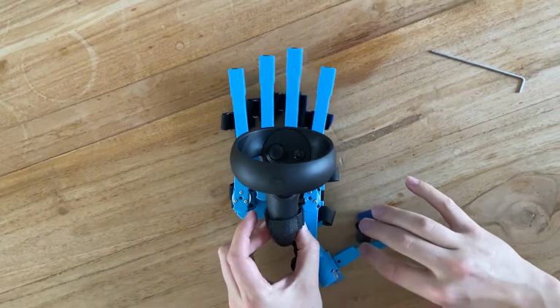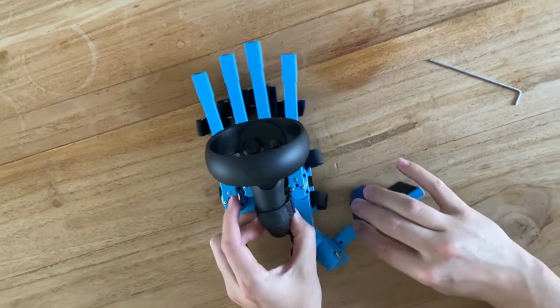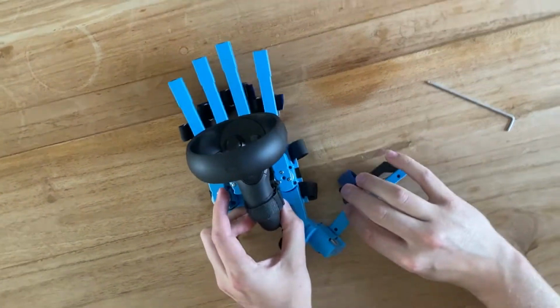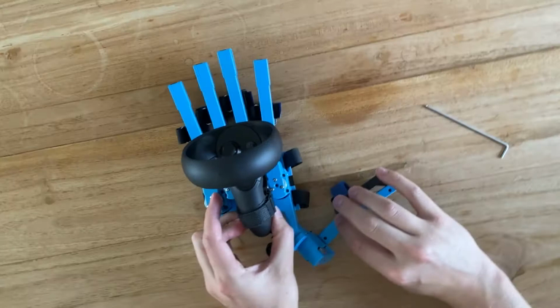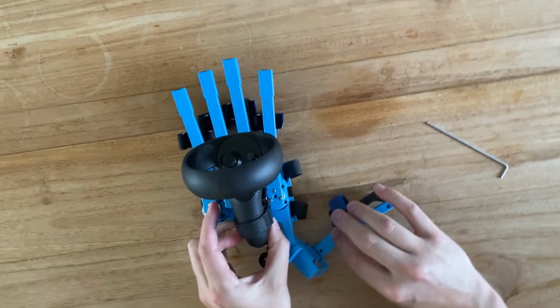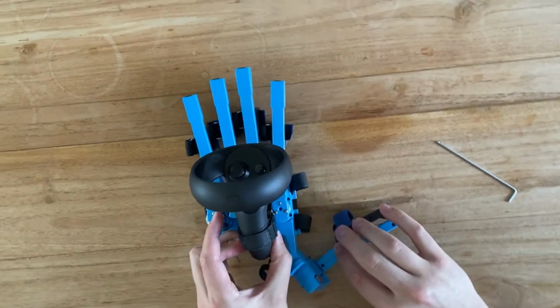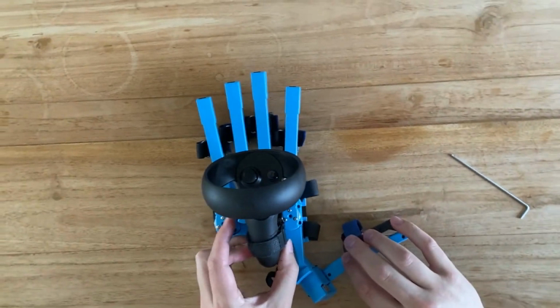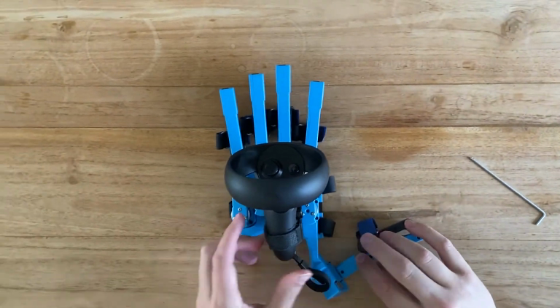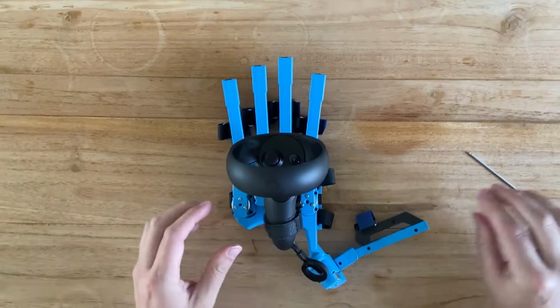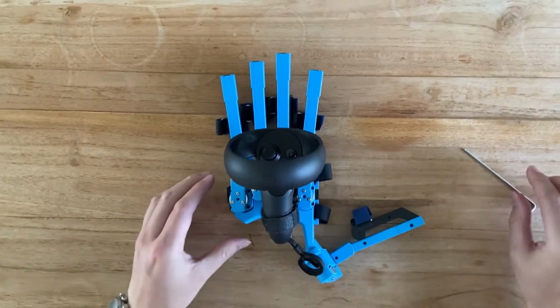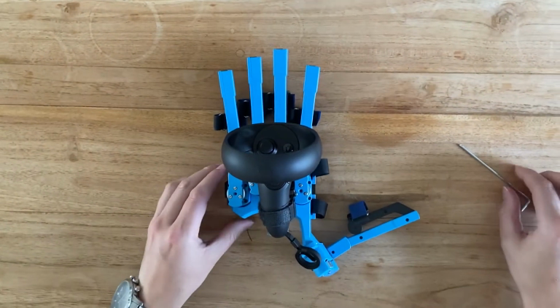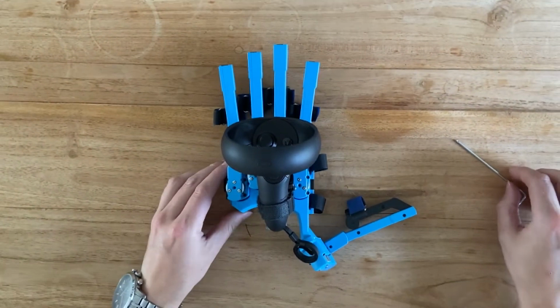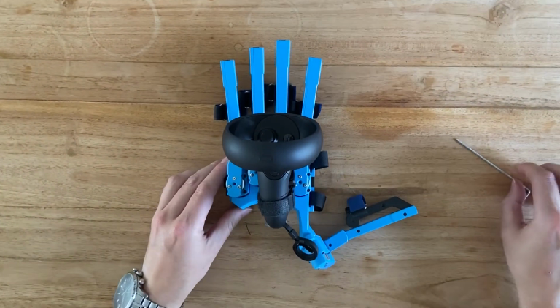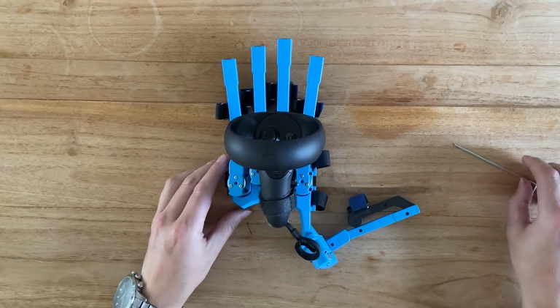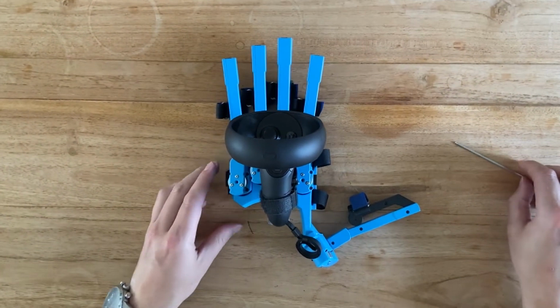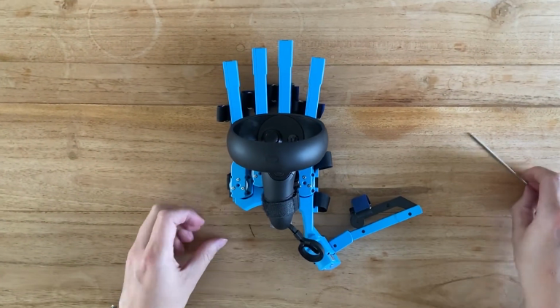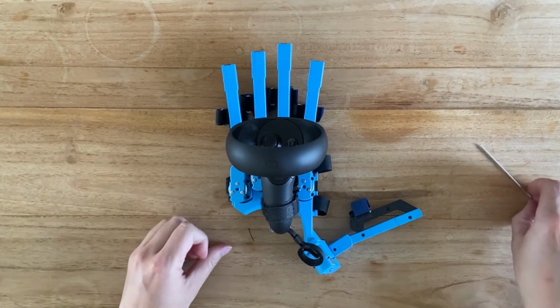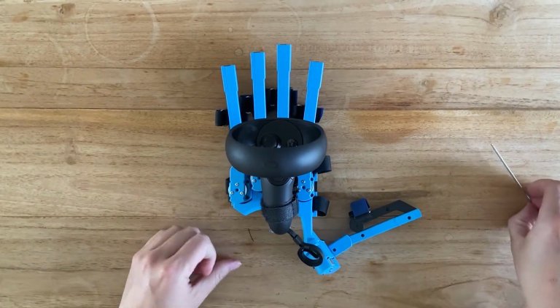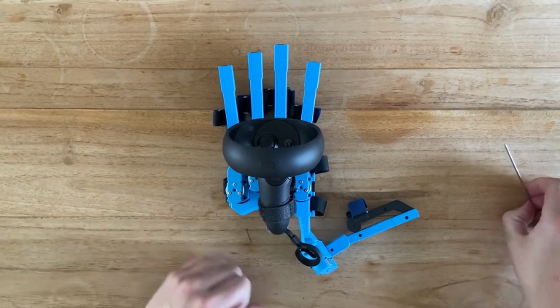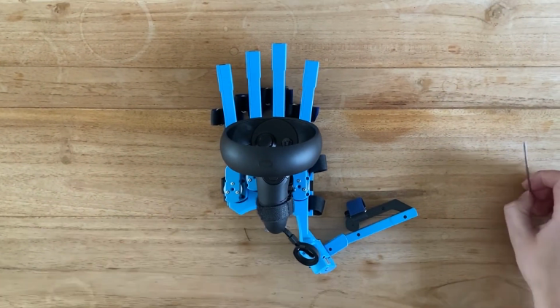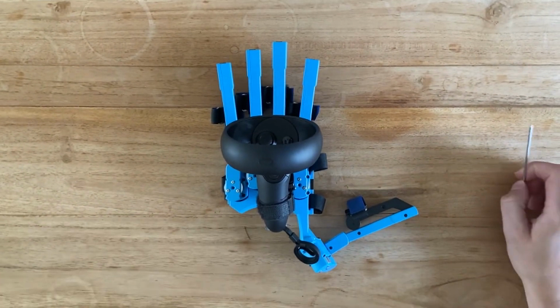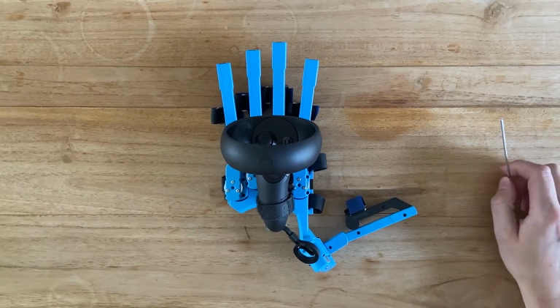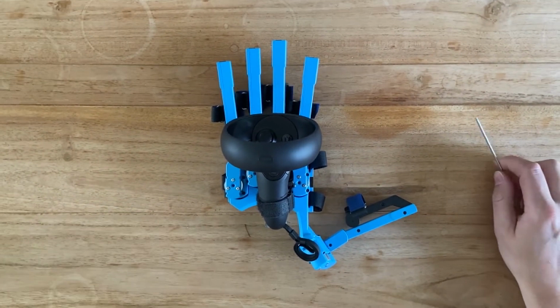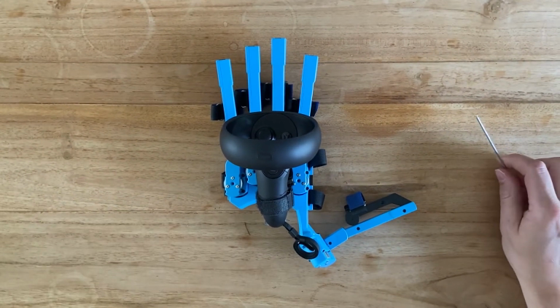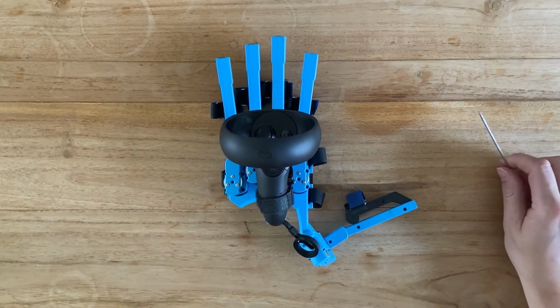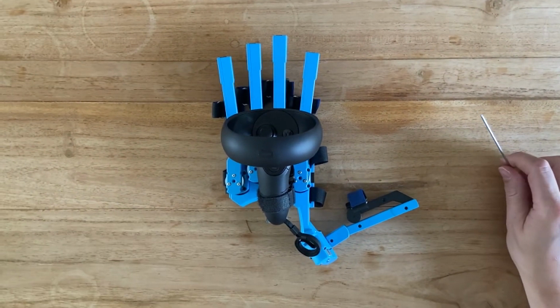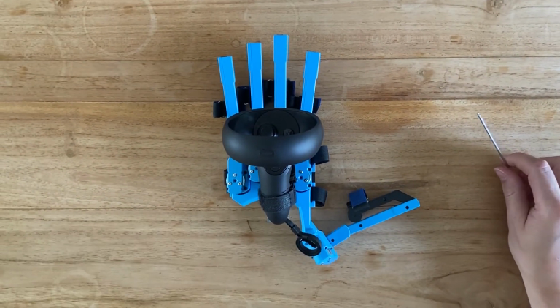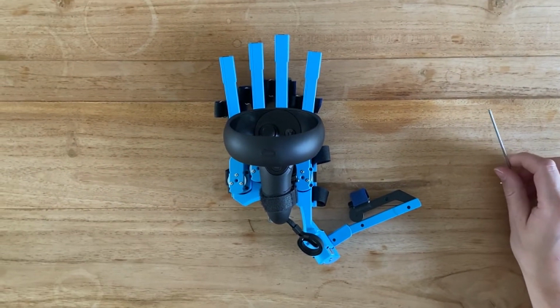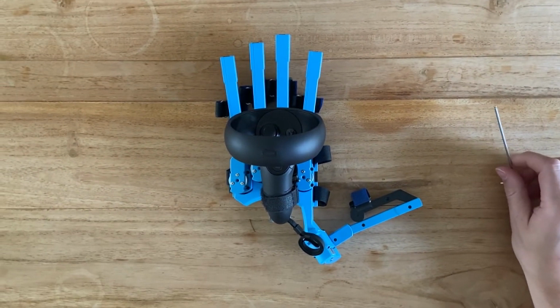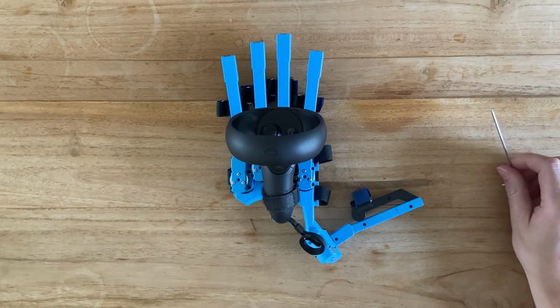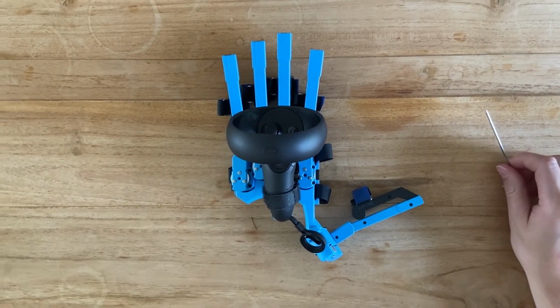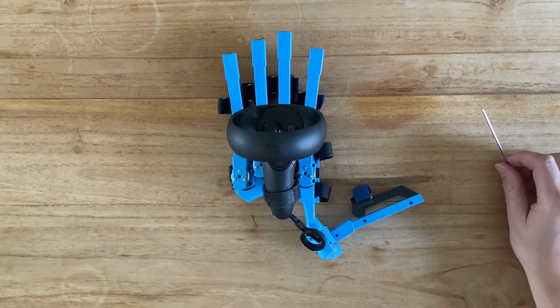And the SenseGlove is ready to go and work together with the Oculus Rift S controller.